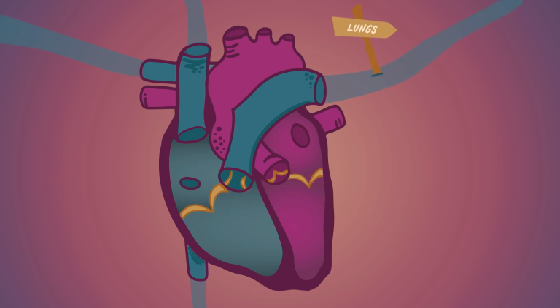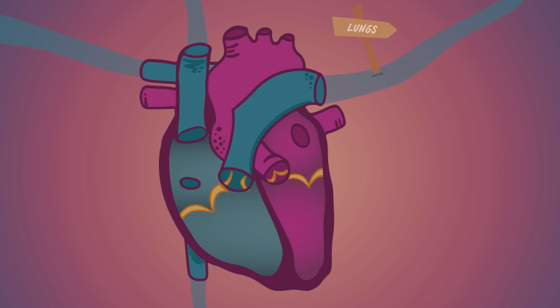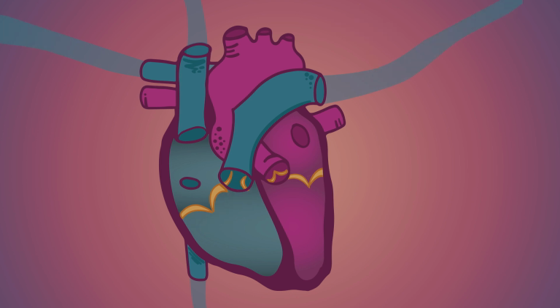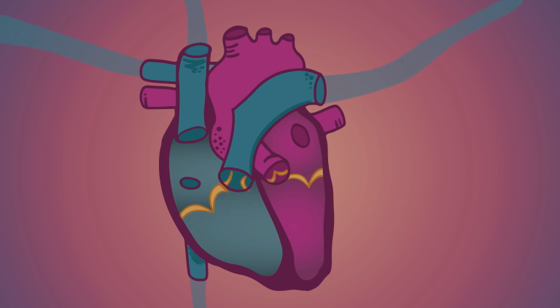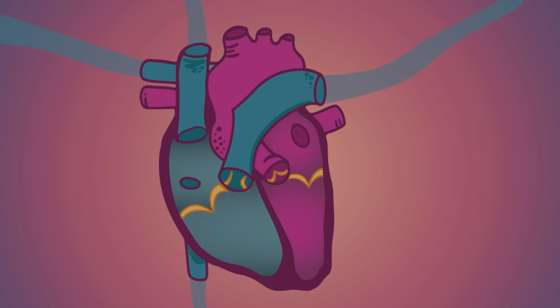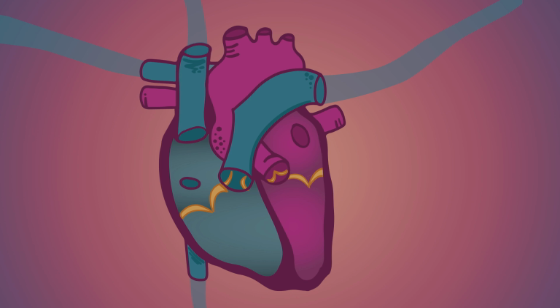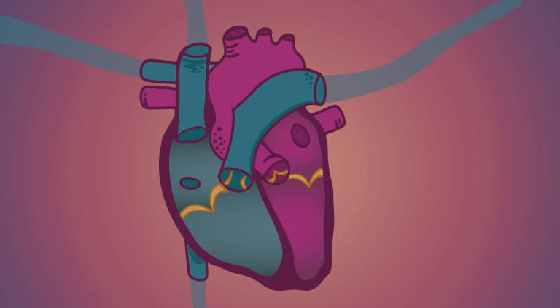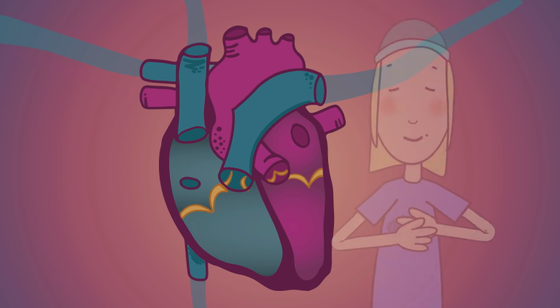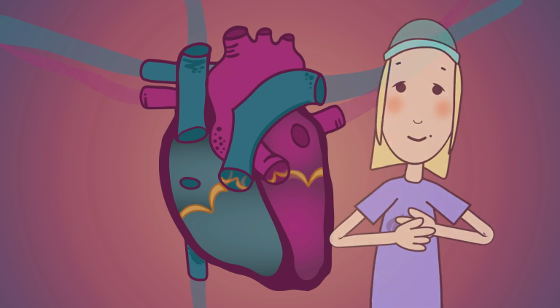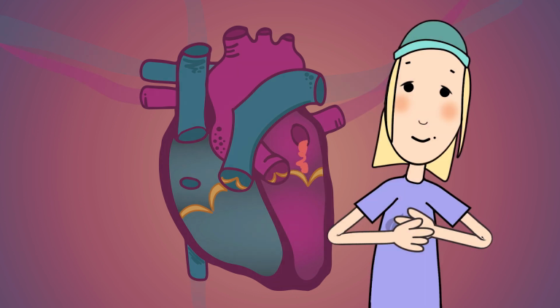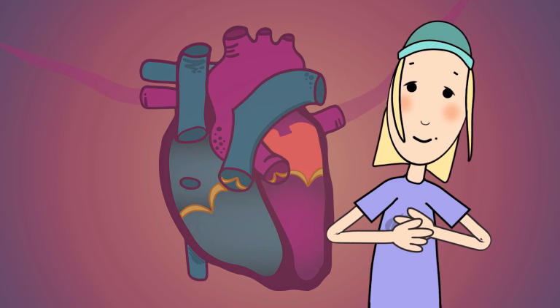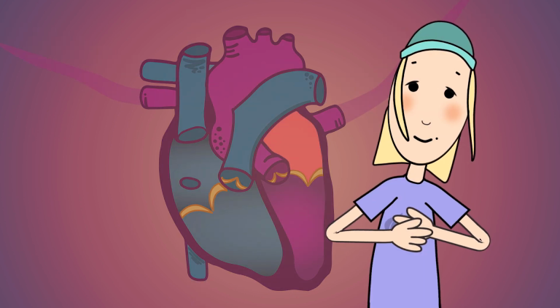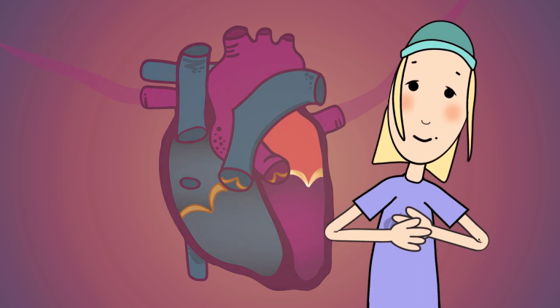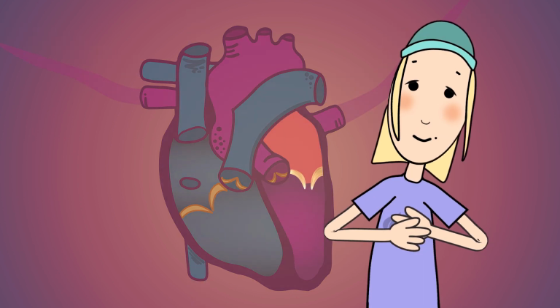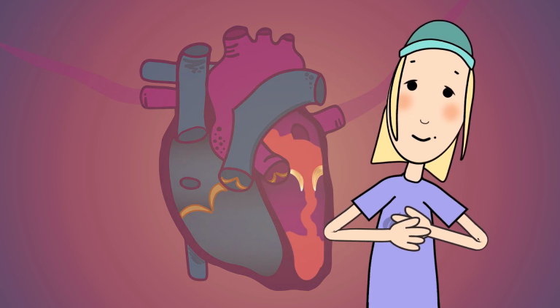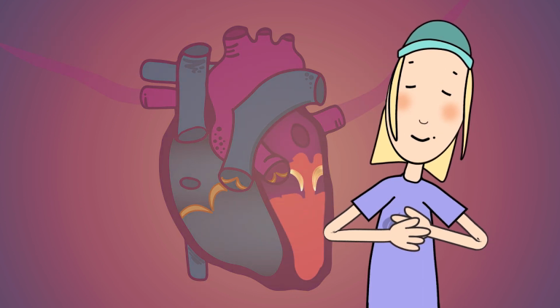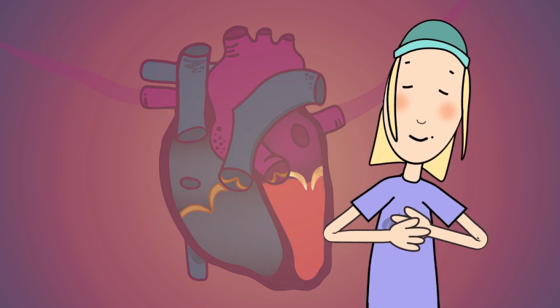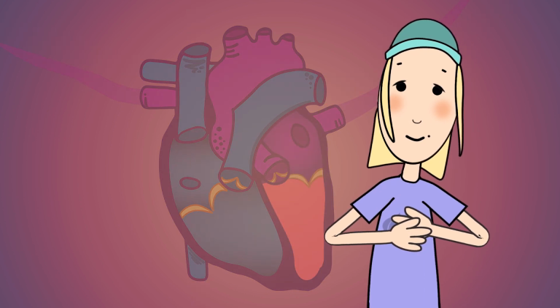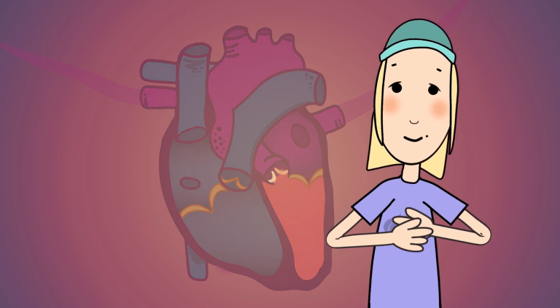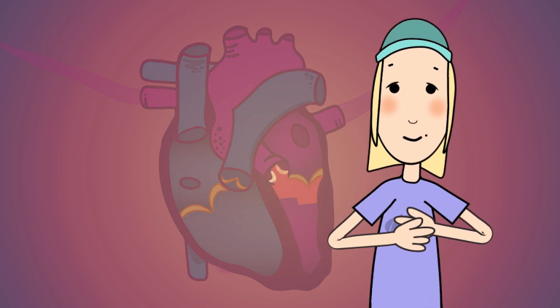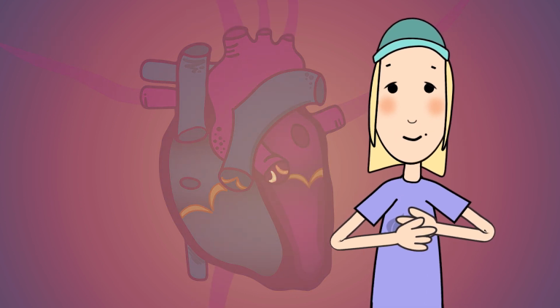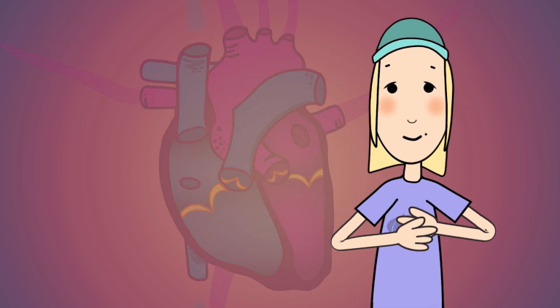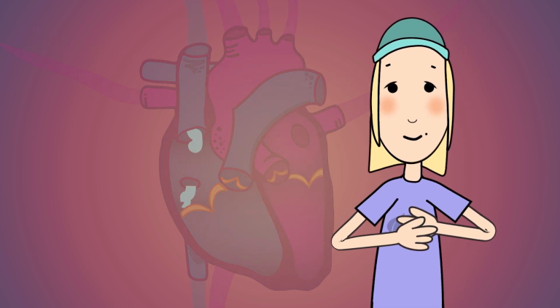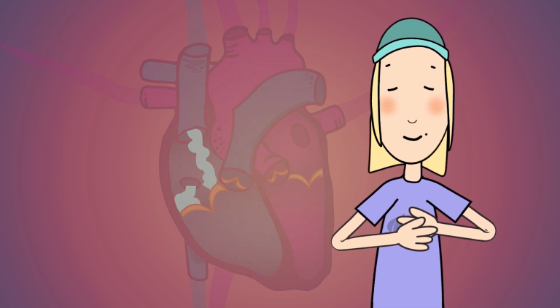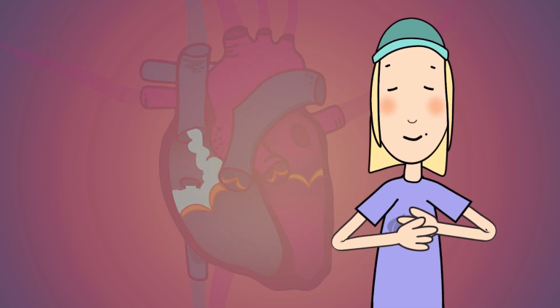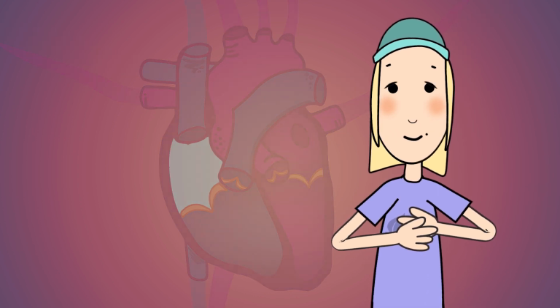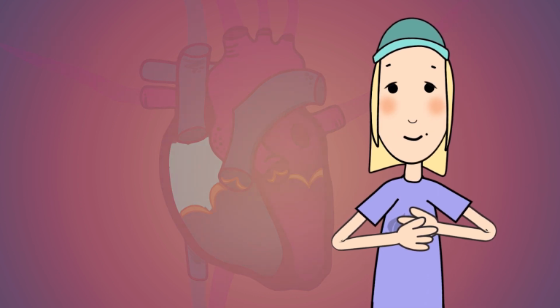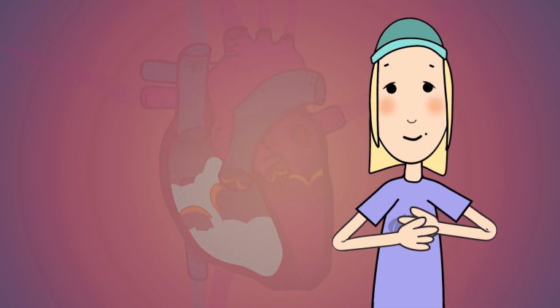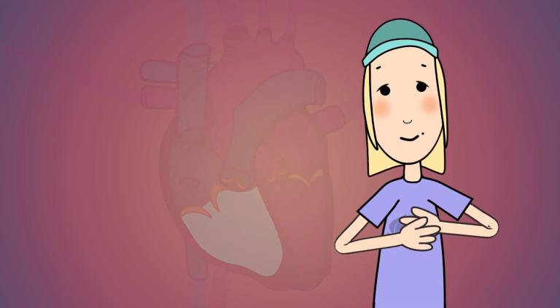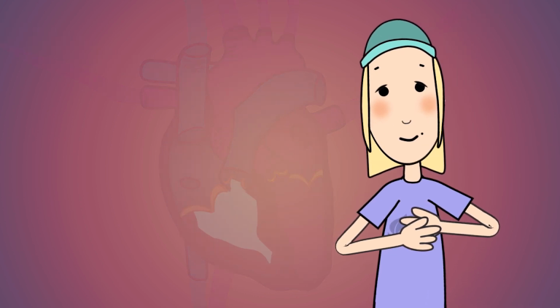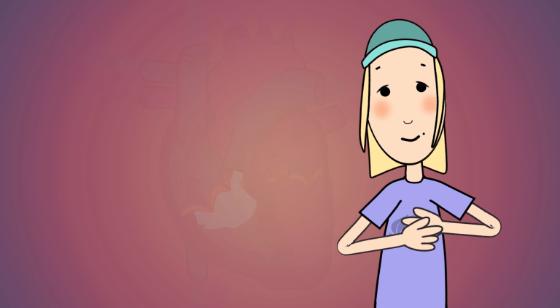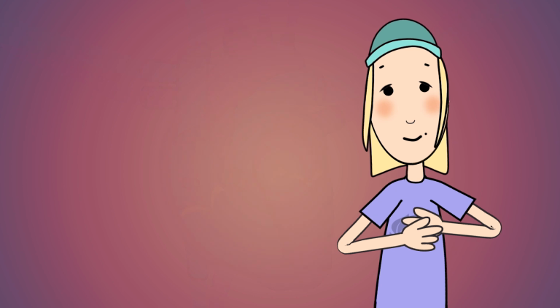And then the whole cycle continues every second of every day for your whole life, without you even noticing.